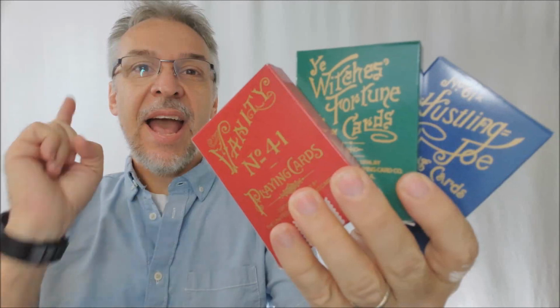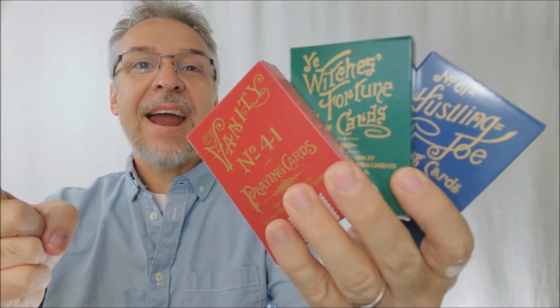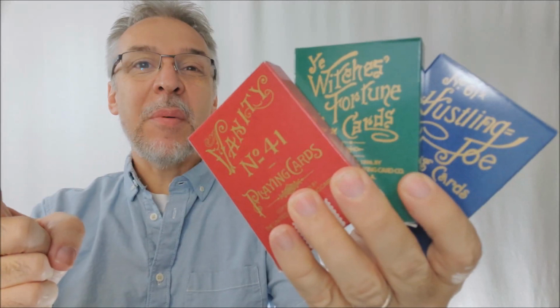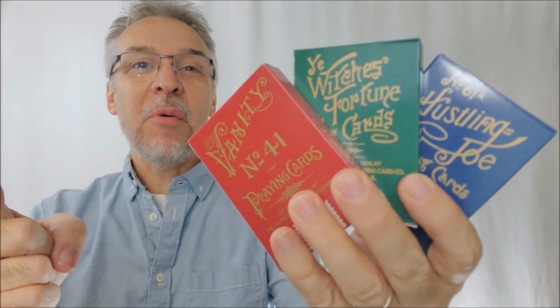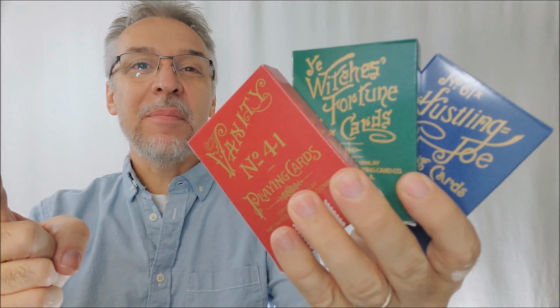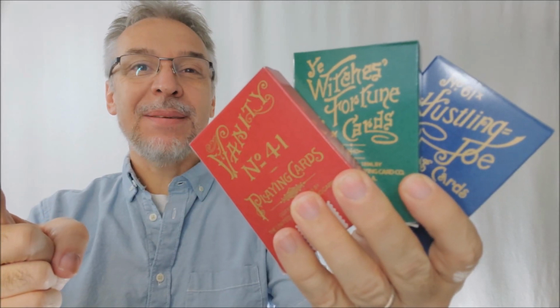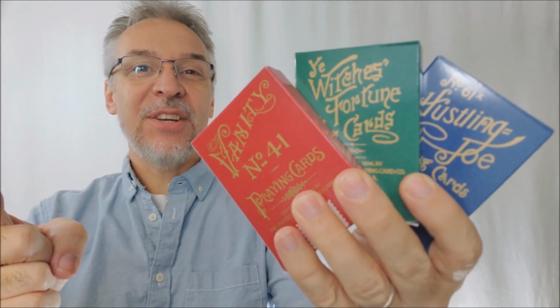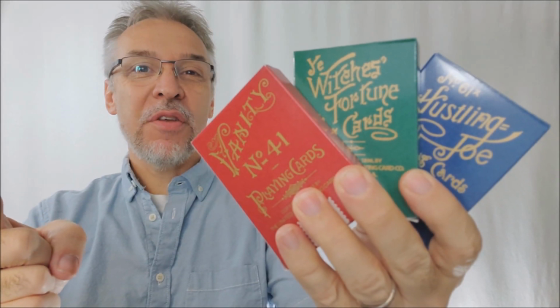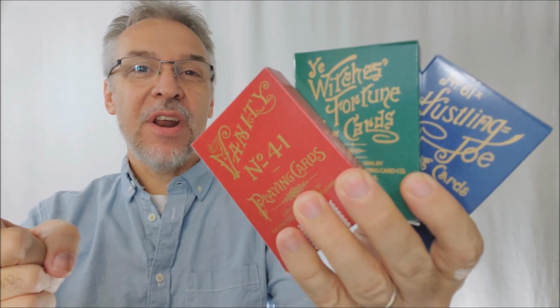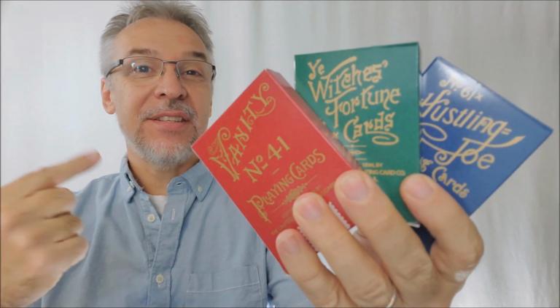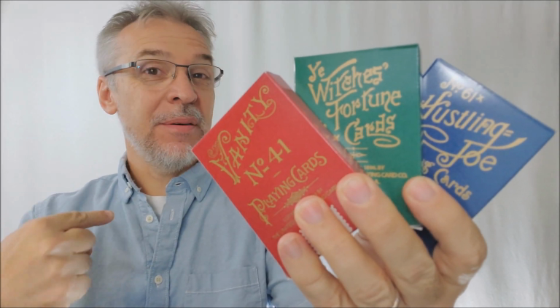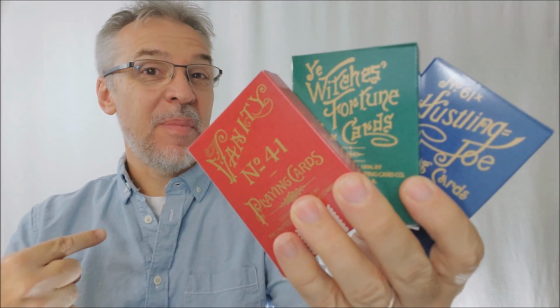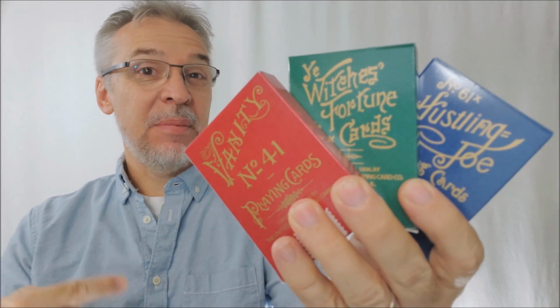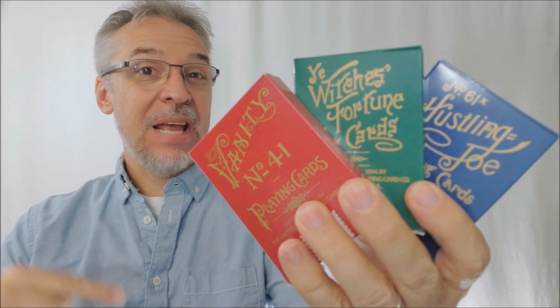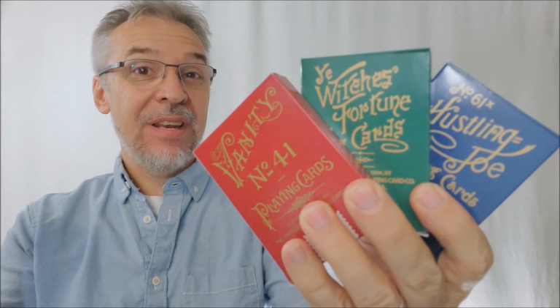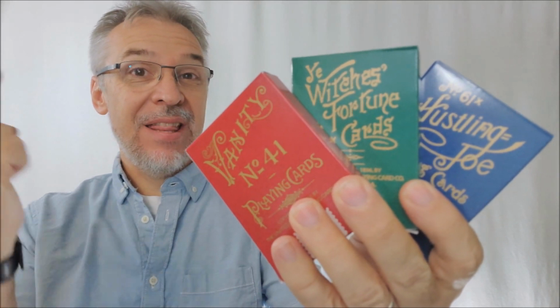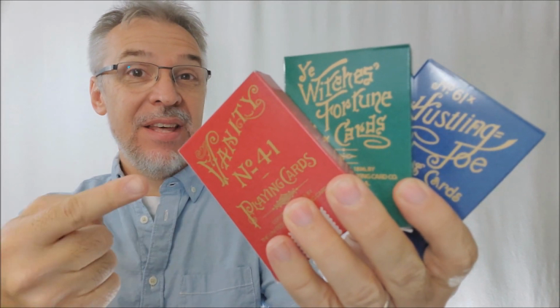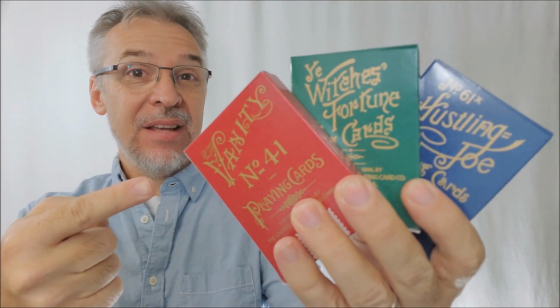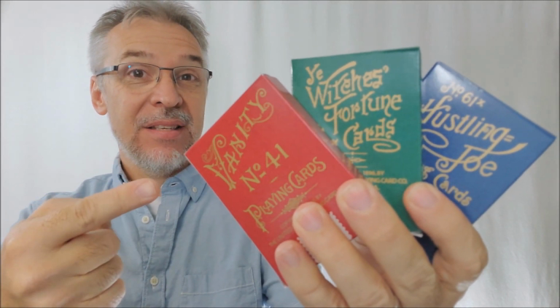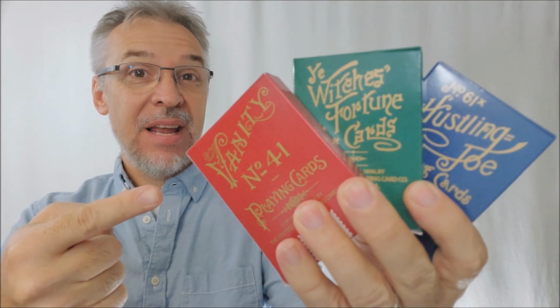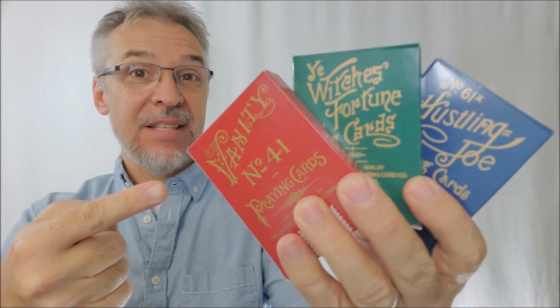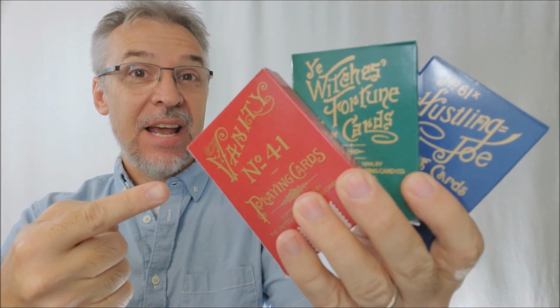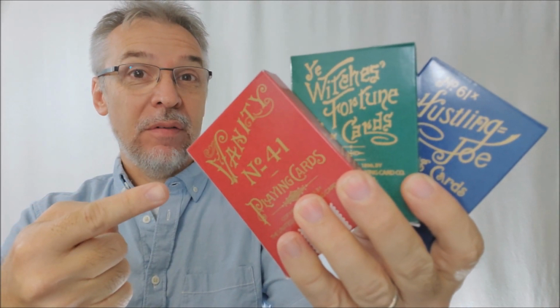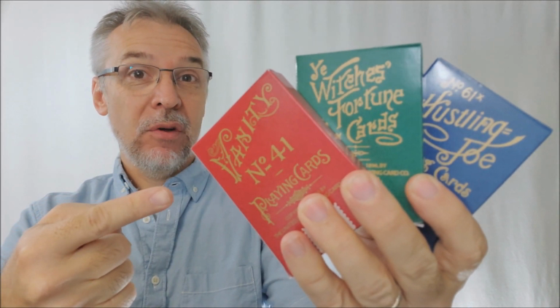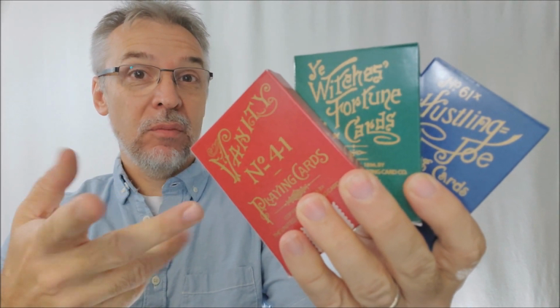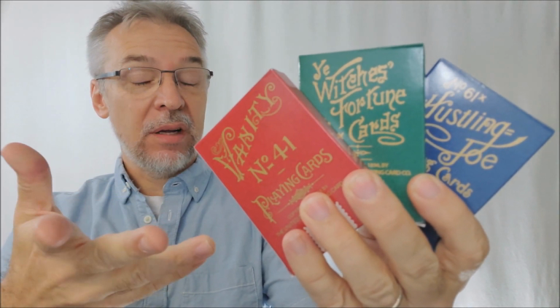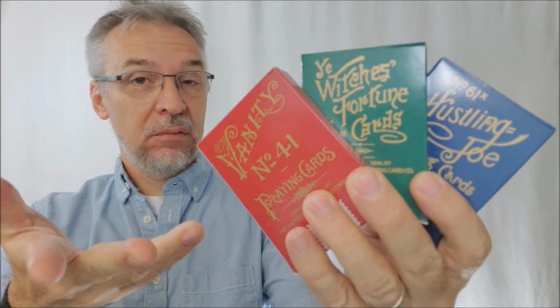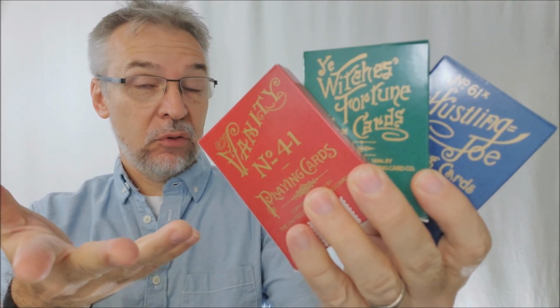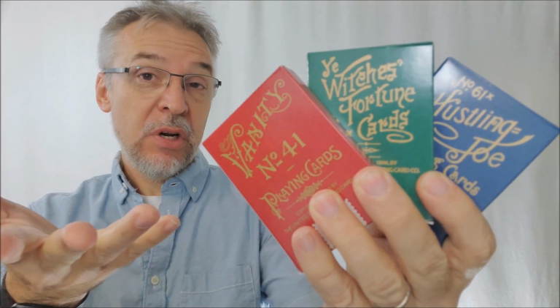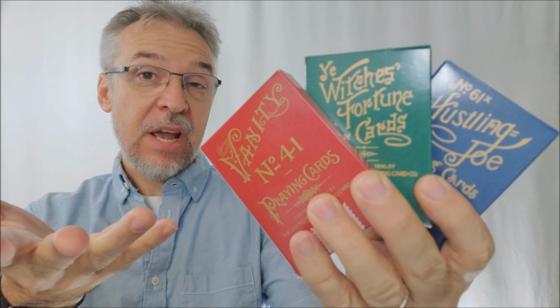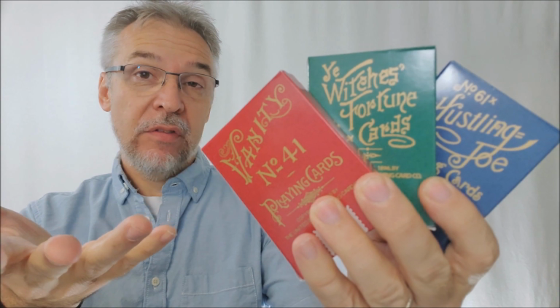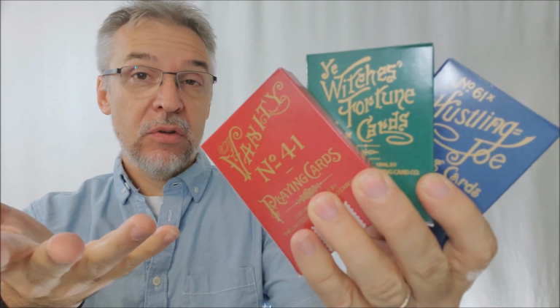Hey everybody, welcome back to Magic Orthodoxy. My name is David and this is a deck review — well, three deck reviews.